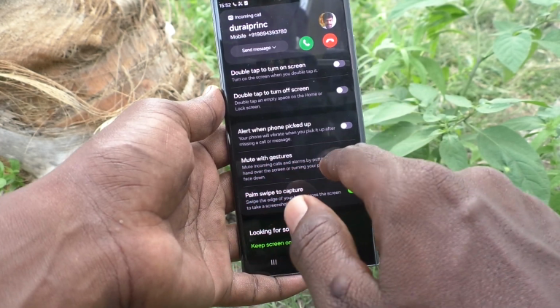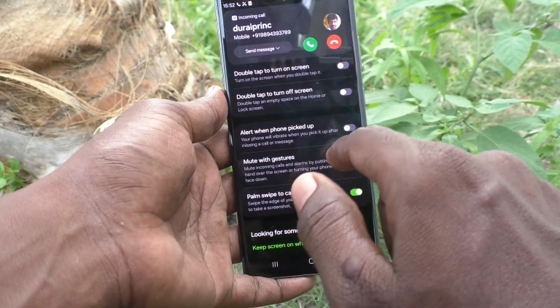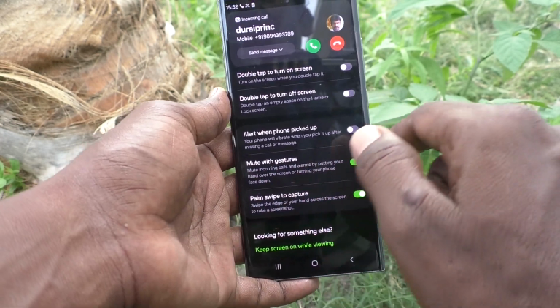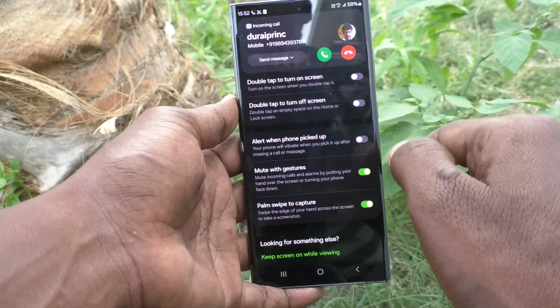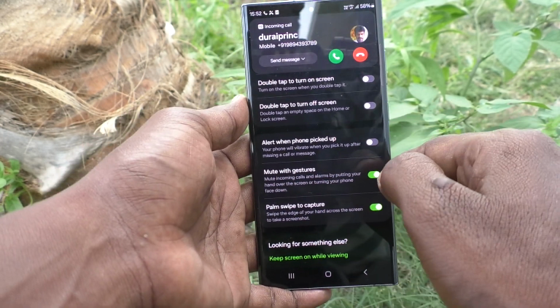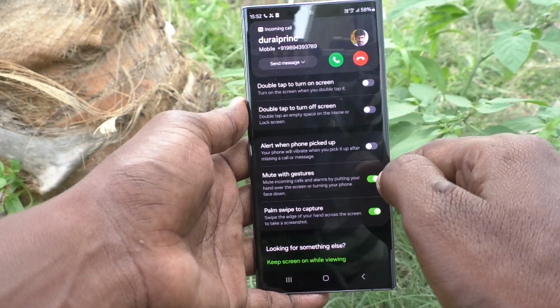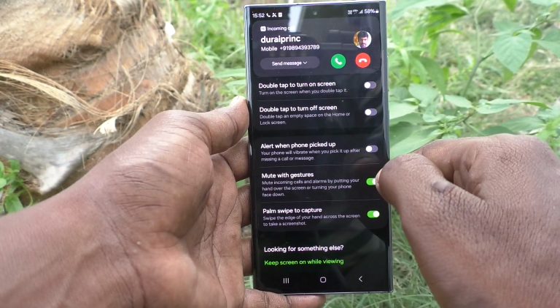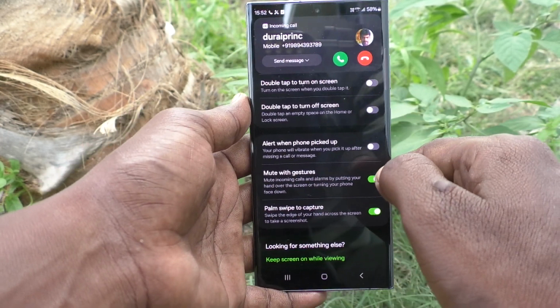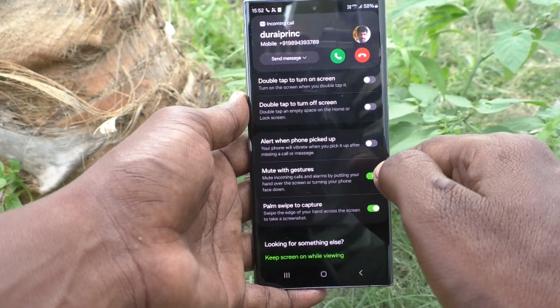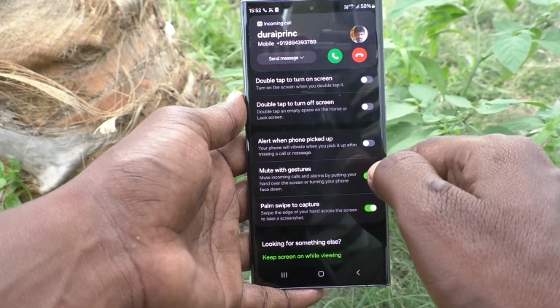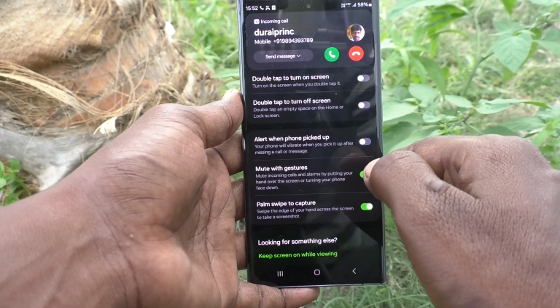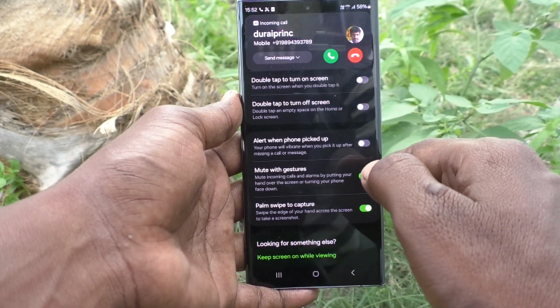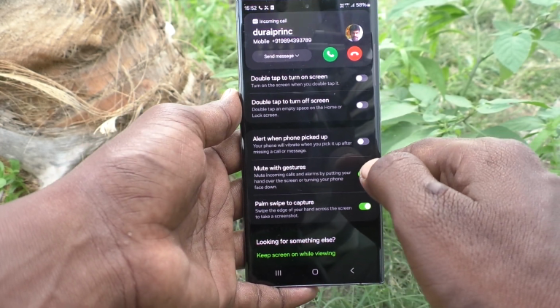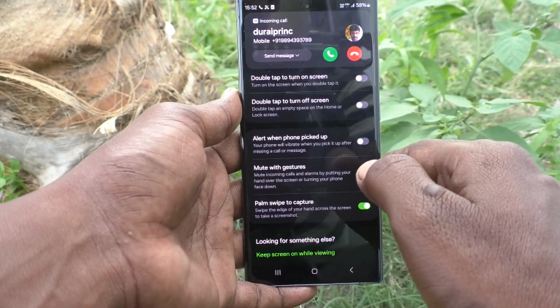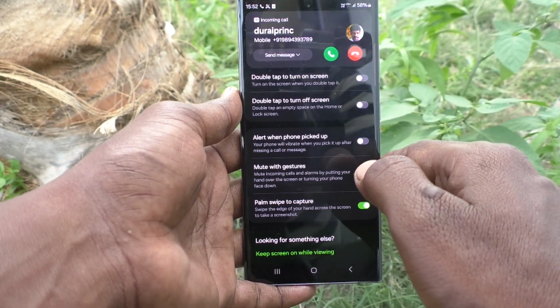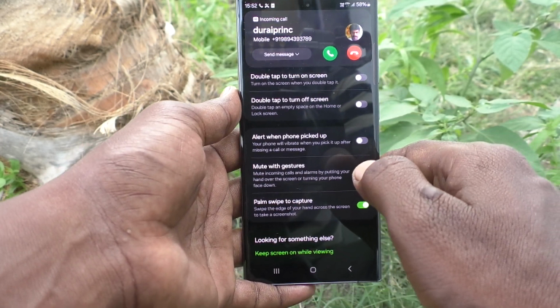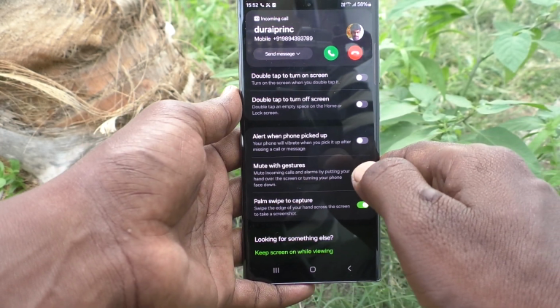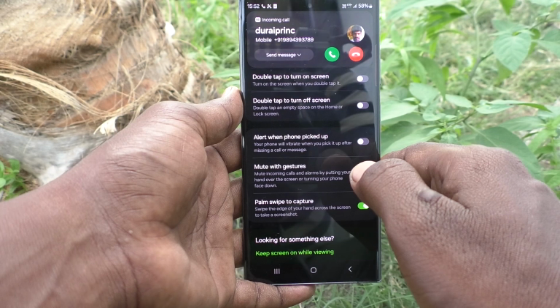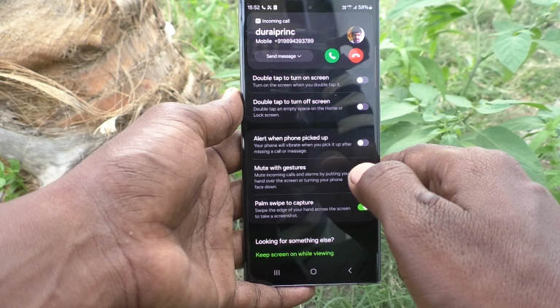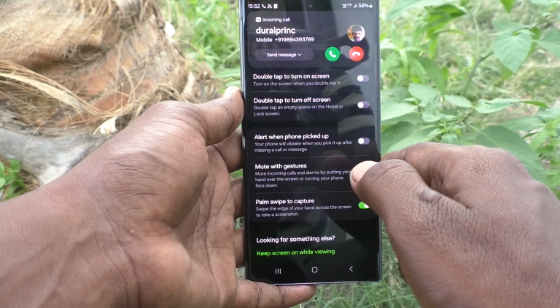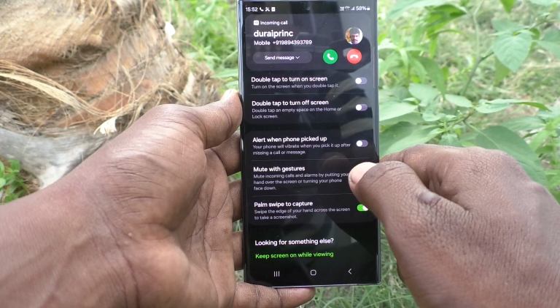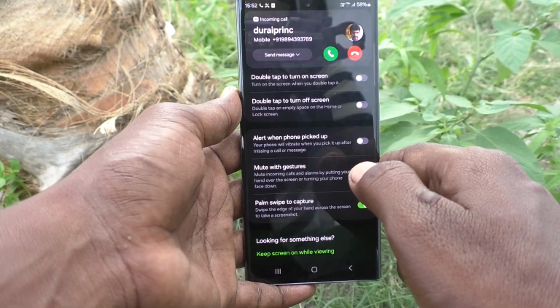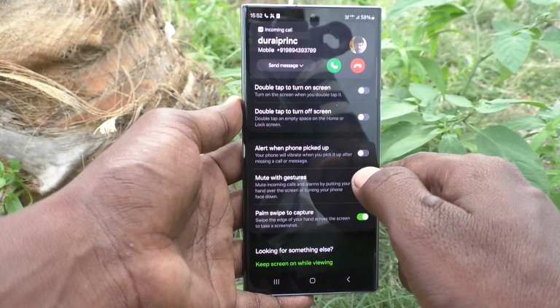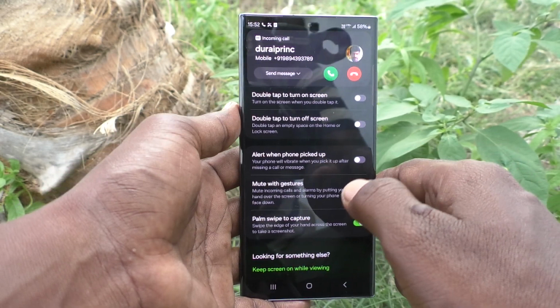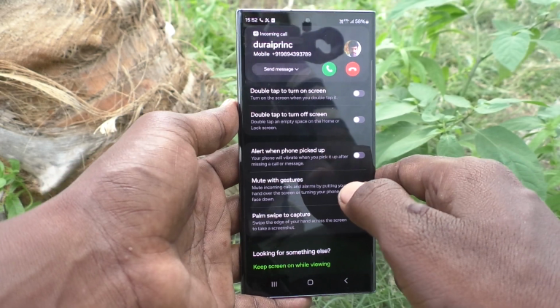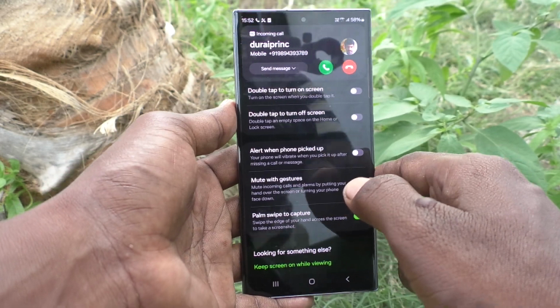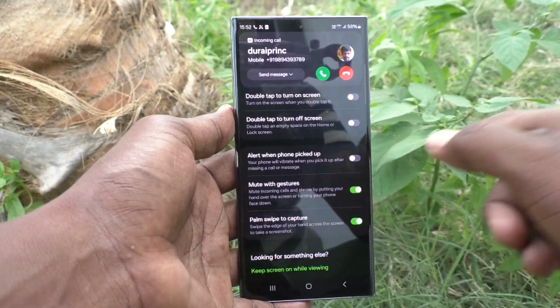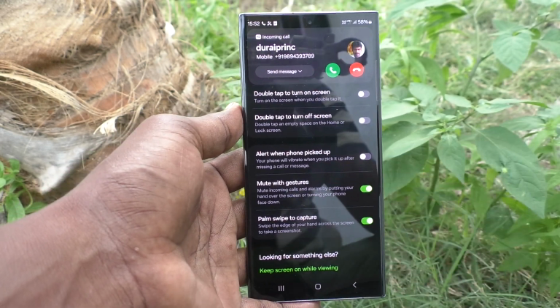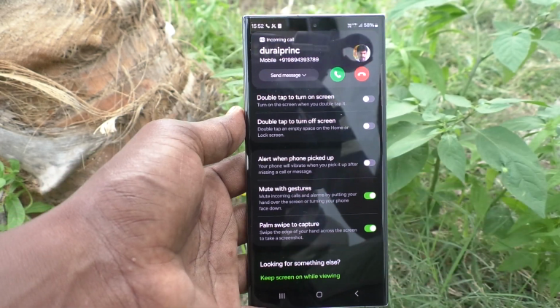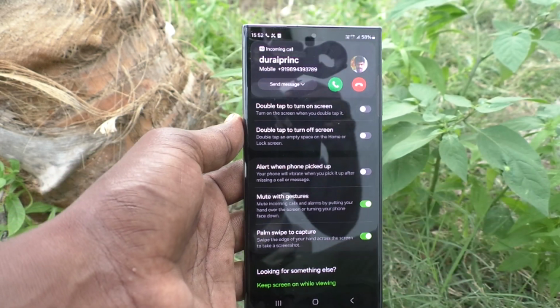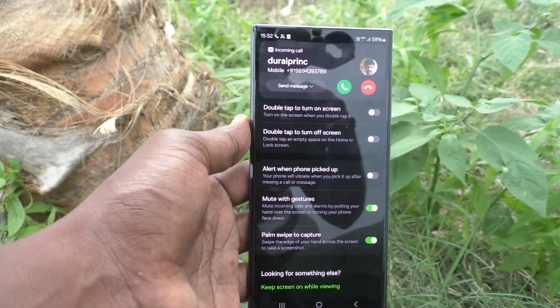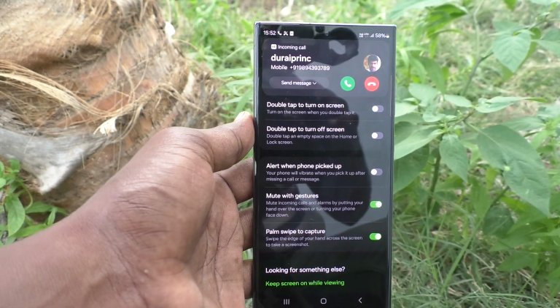So in this way, you can easily activate and use the Mute with Gestures option on your Samsung Galaxy phone. That's all, friends. Thanks for watching, bye bye.